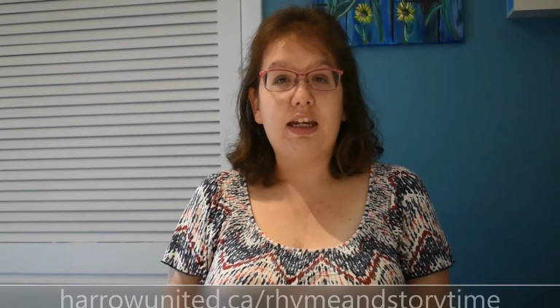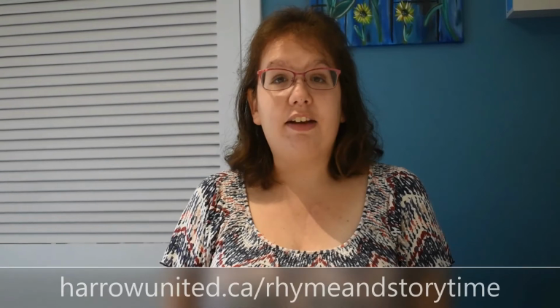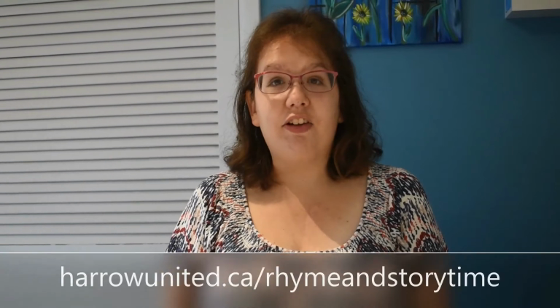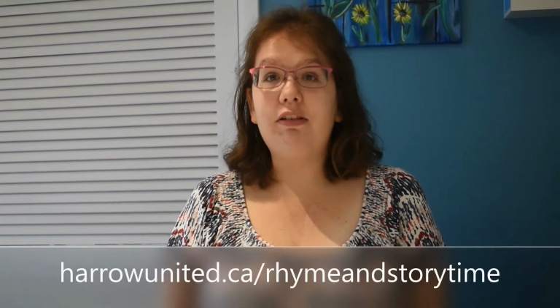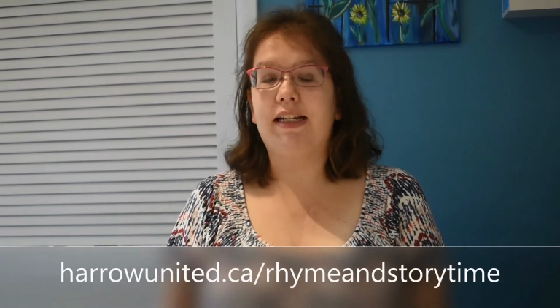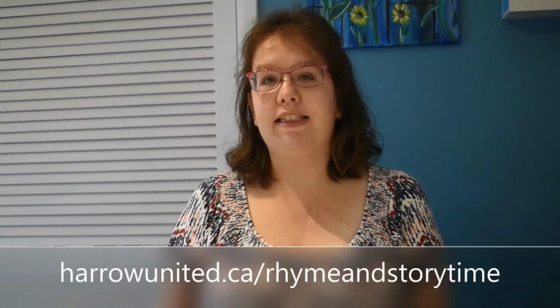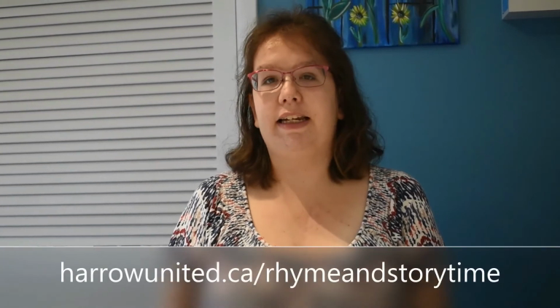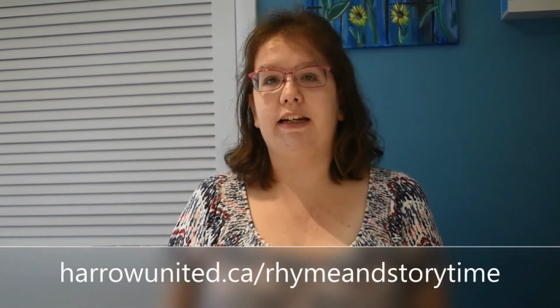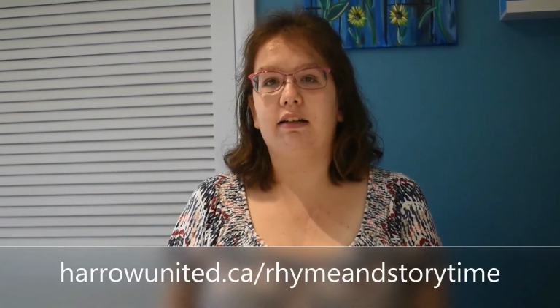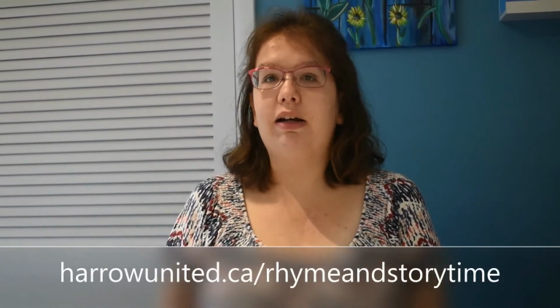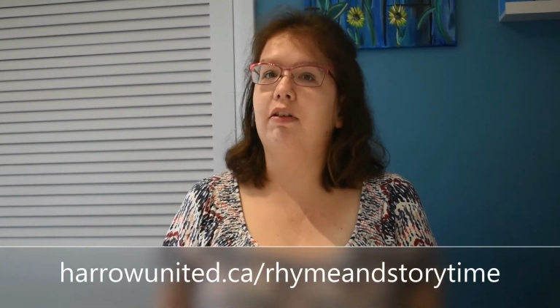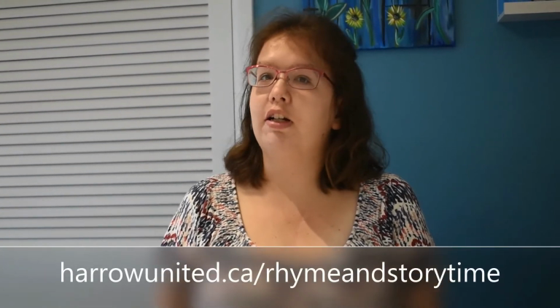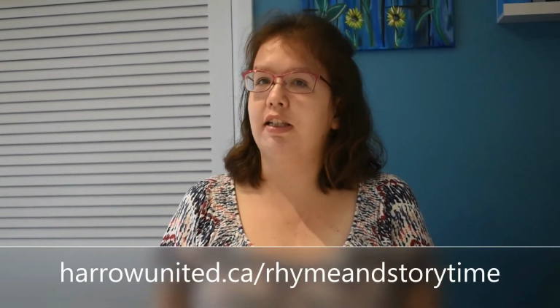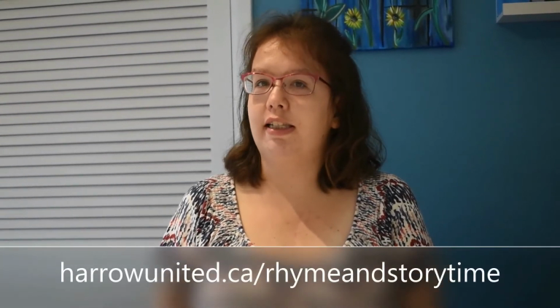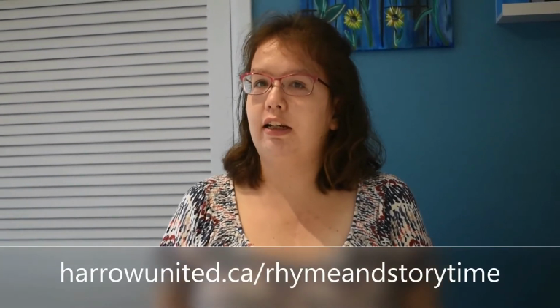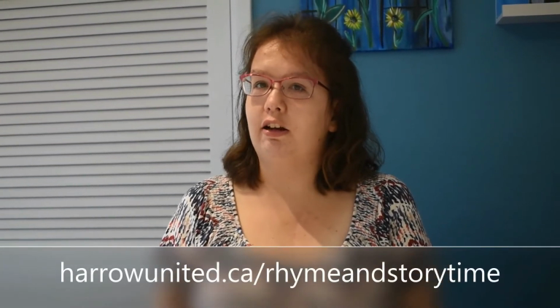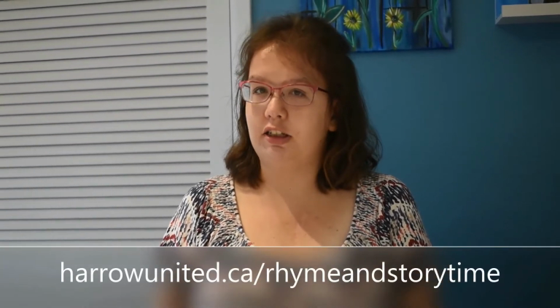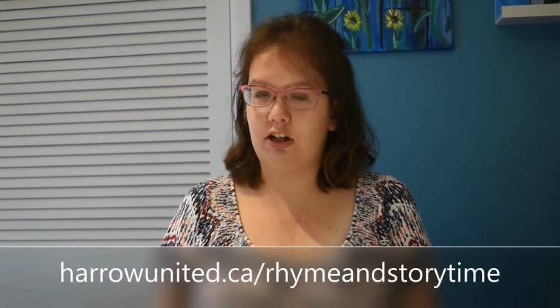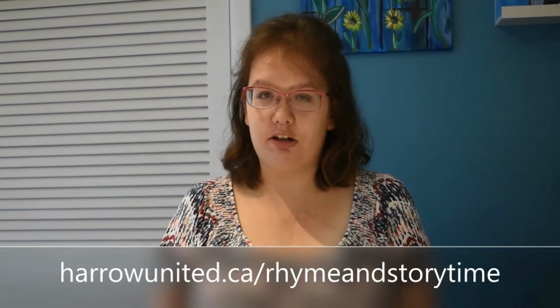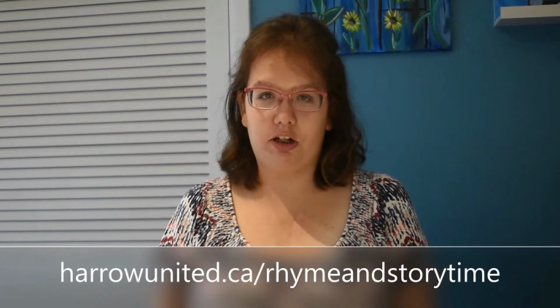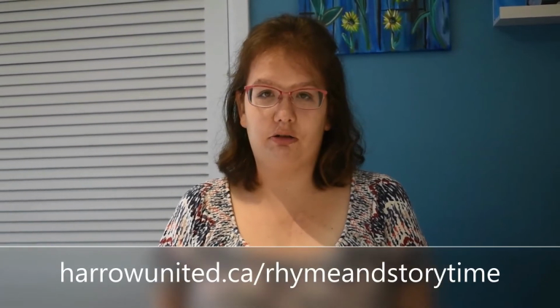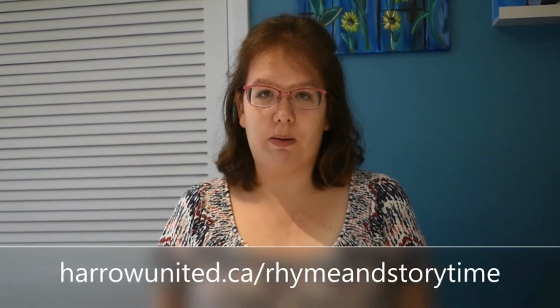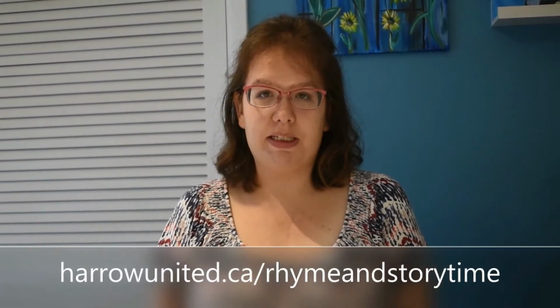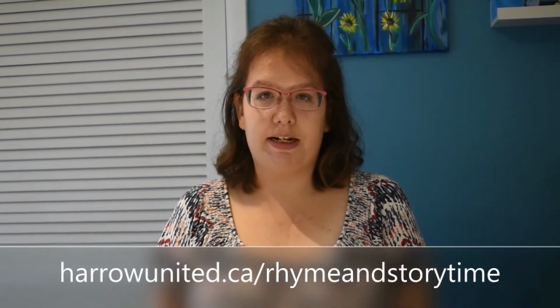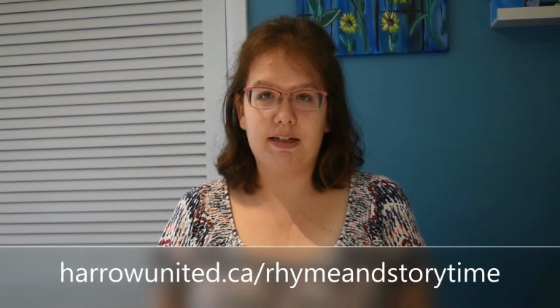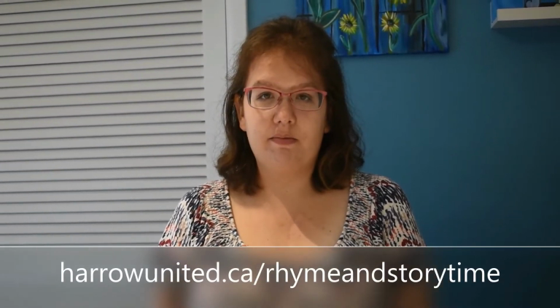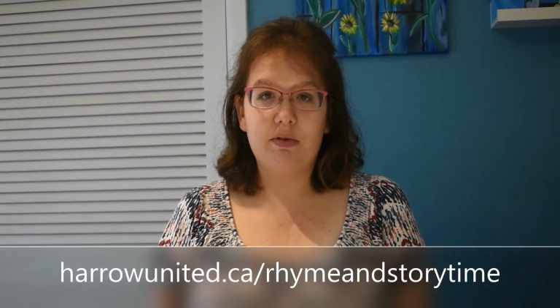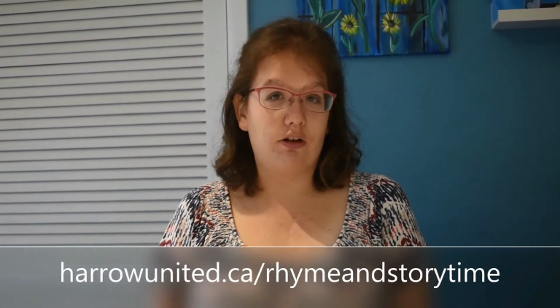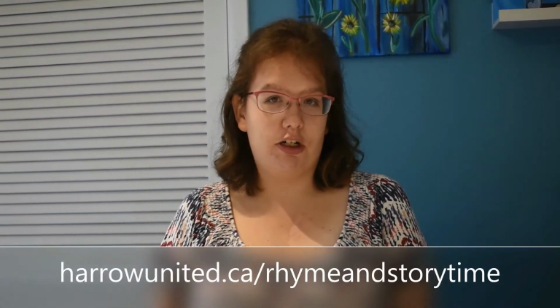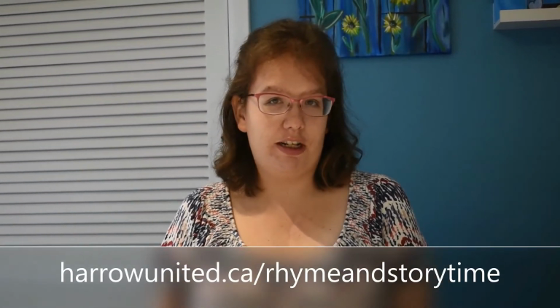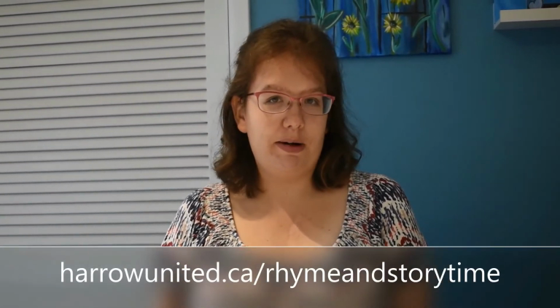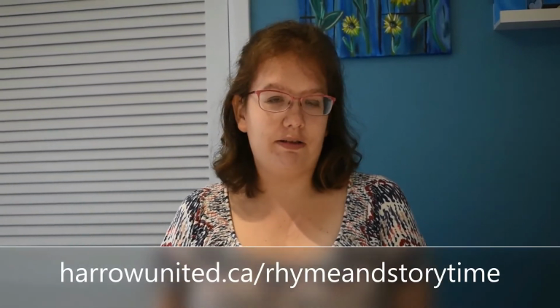If you like singing, we have lots of sing-along songs on our website. Go check them out.